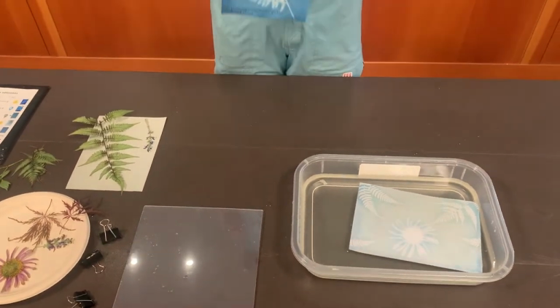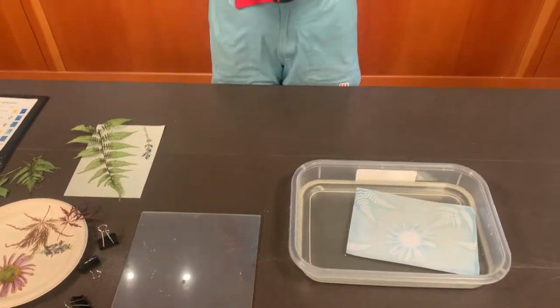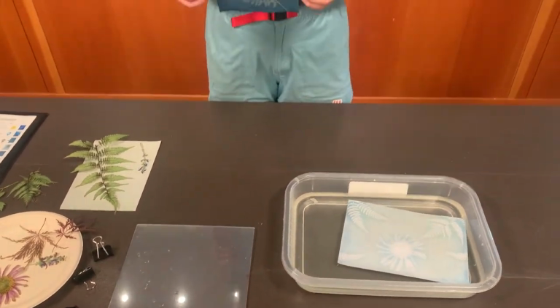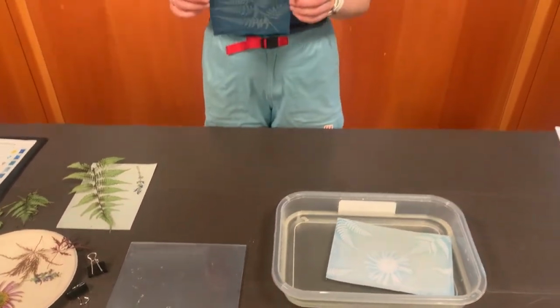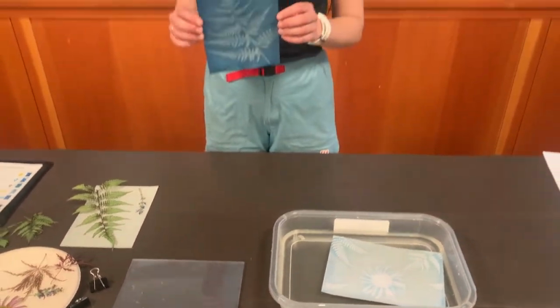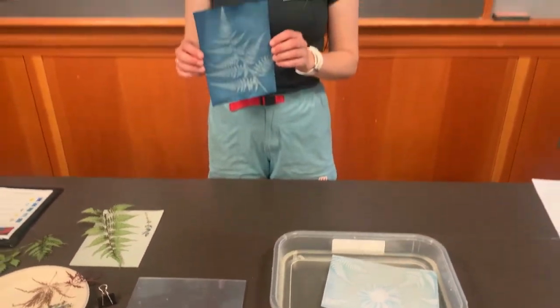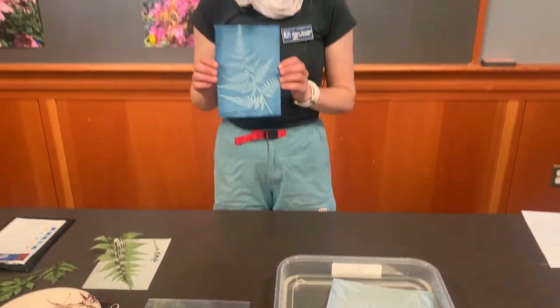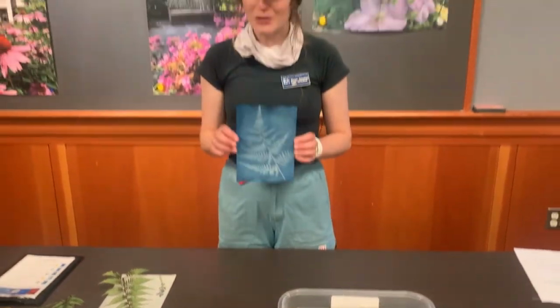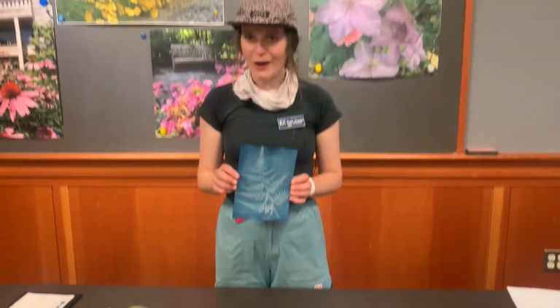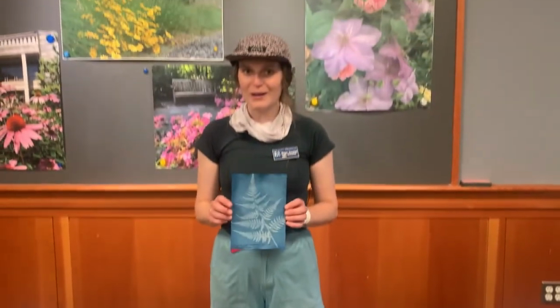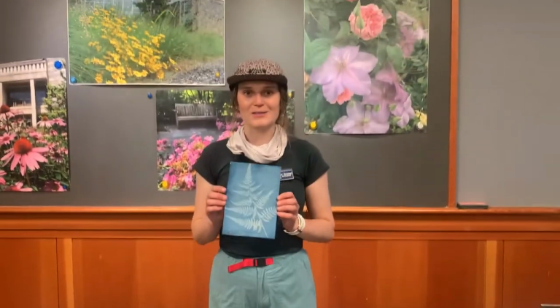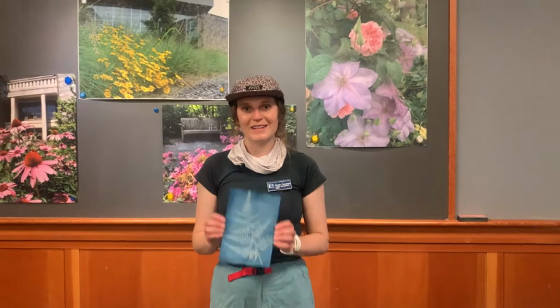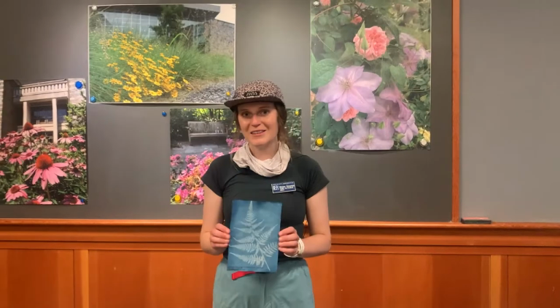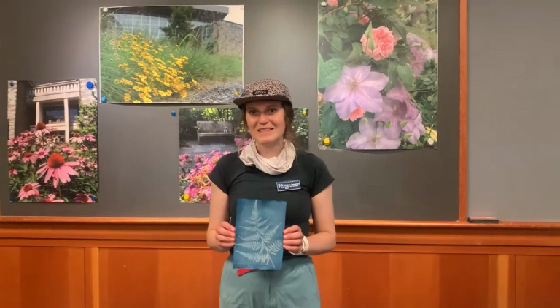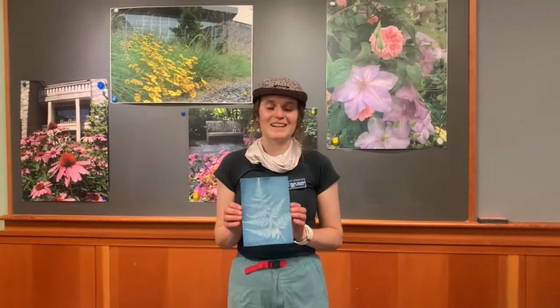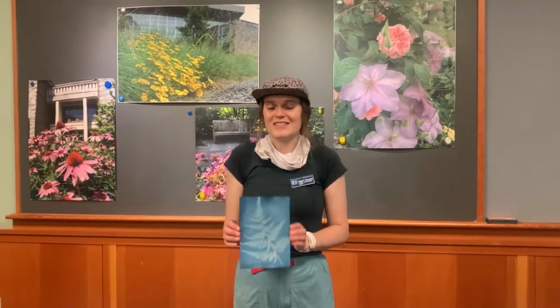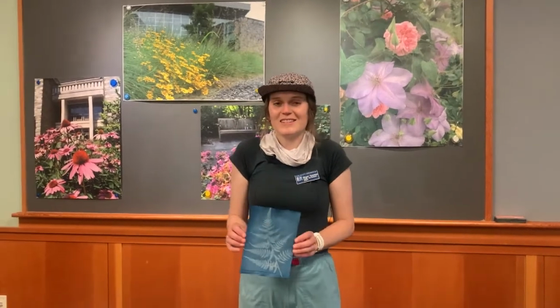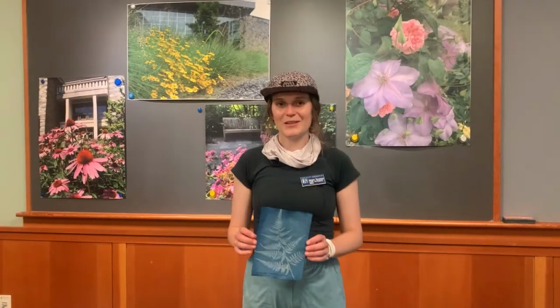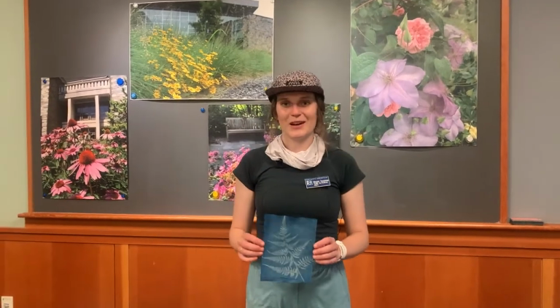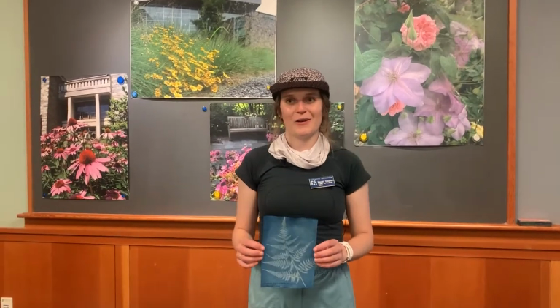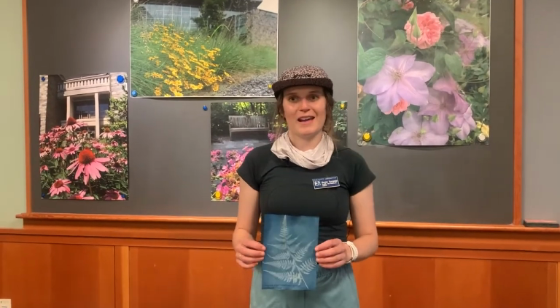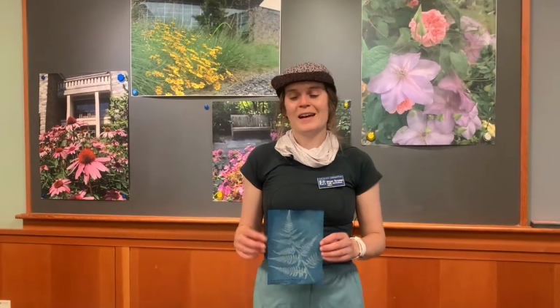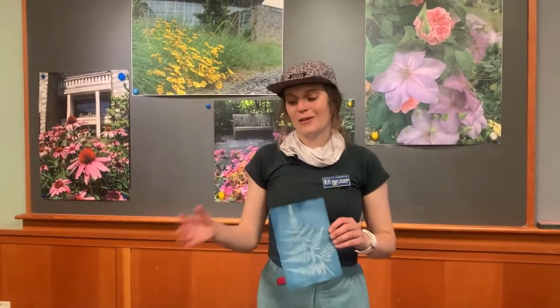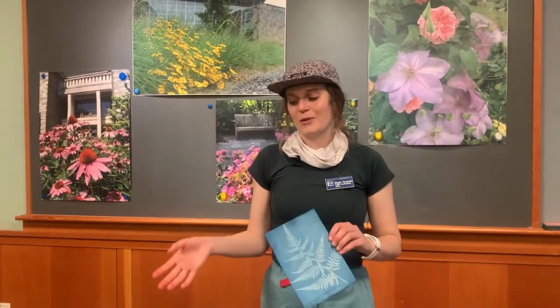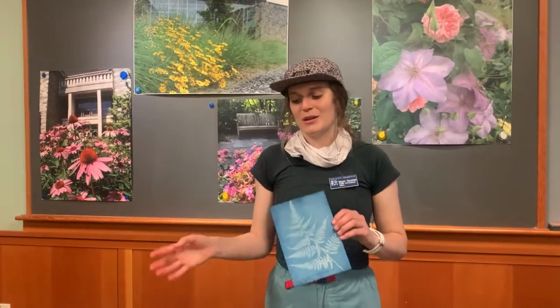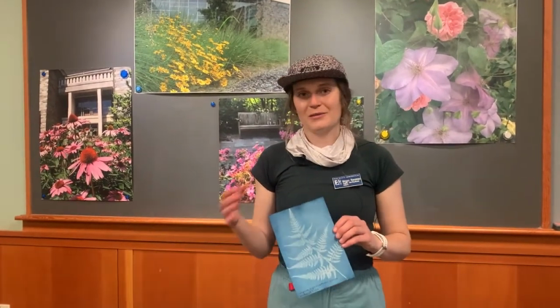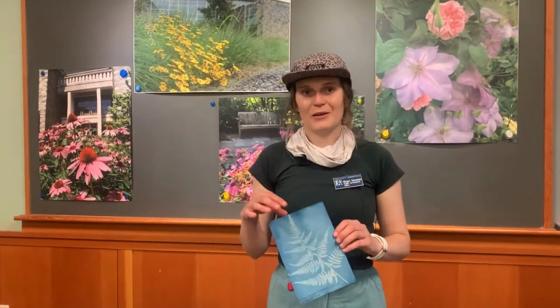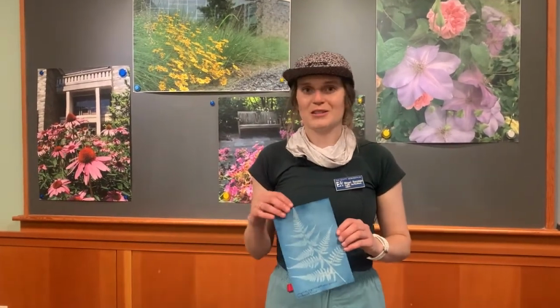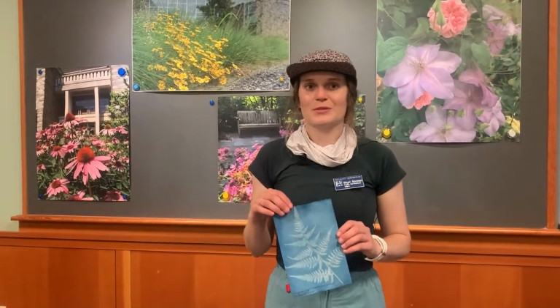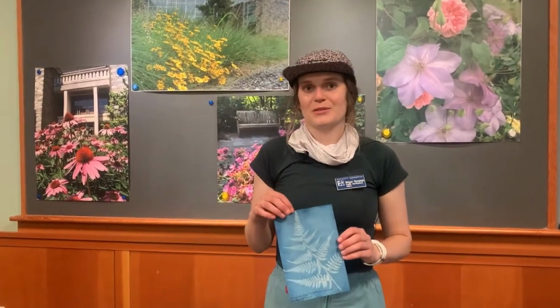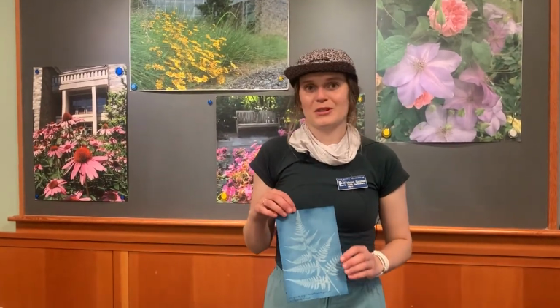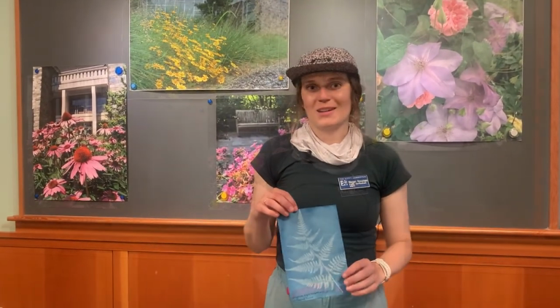These make great postcards or gifts, and it's just another great way — along with pressing flowers — to preserve your garden.